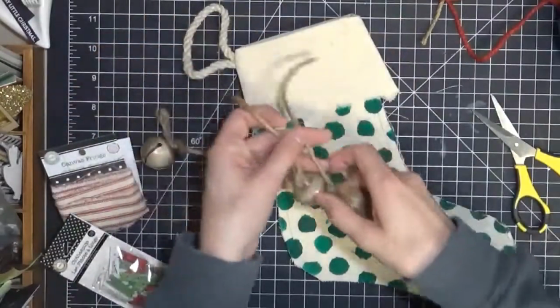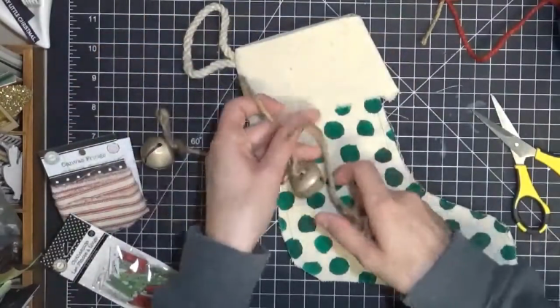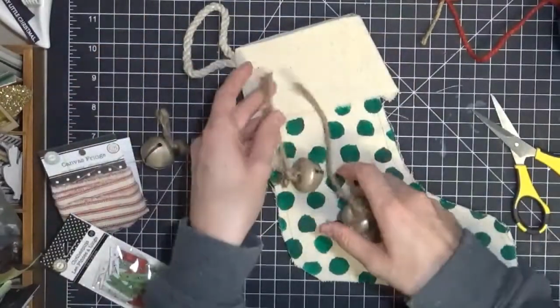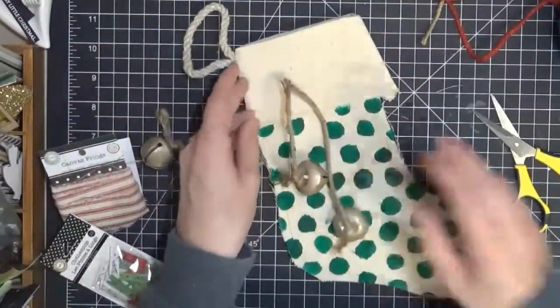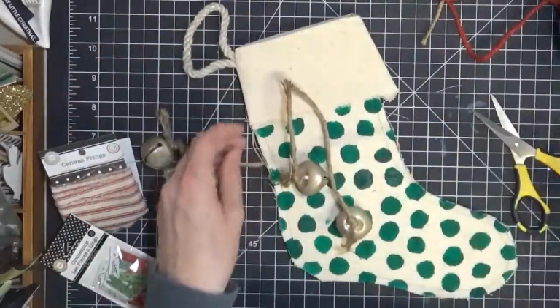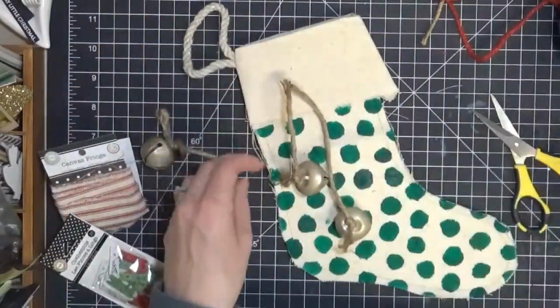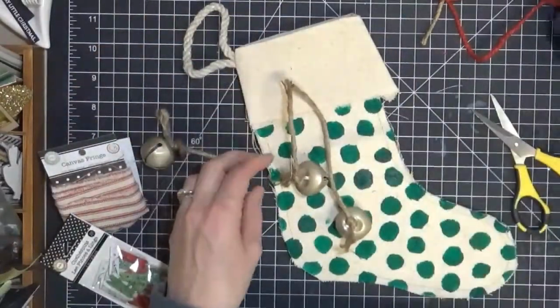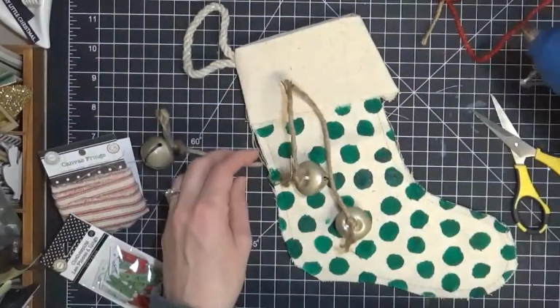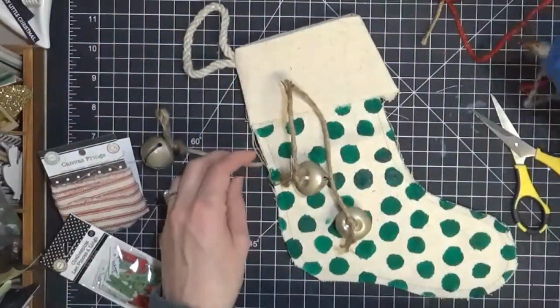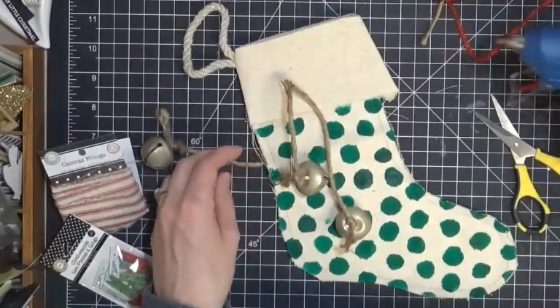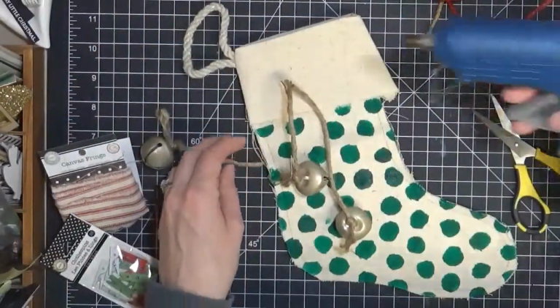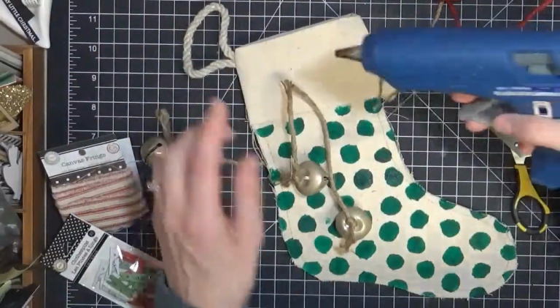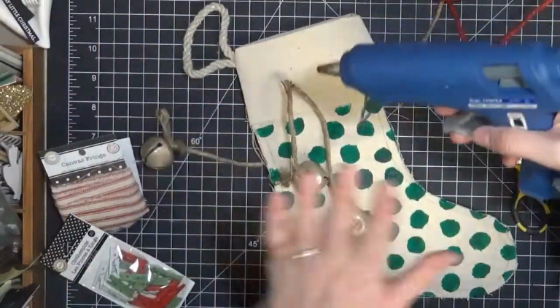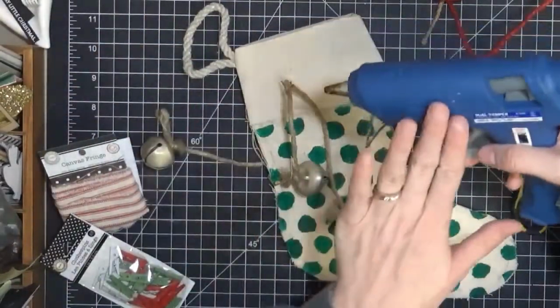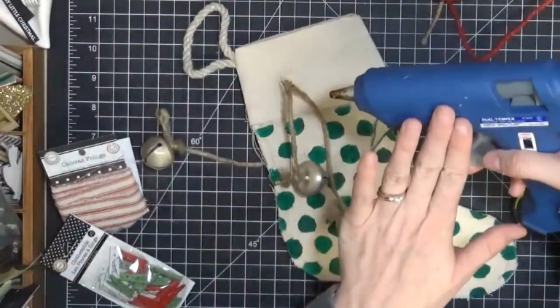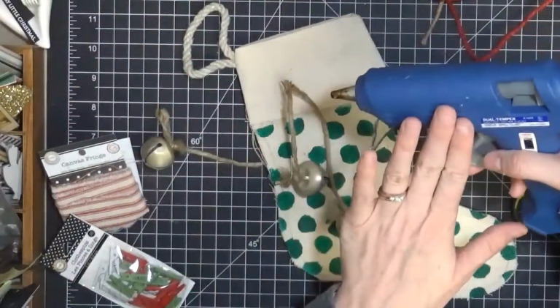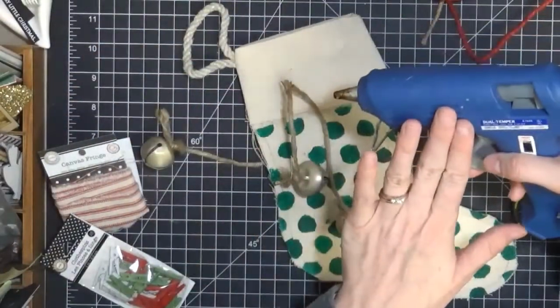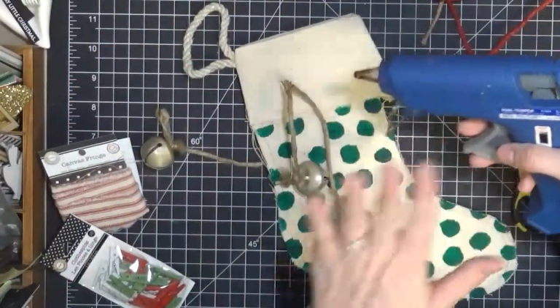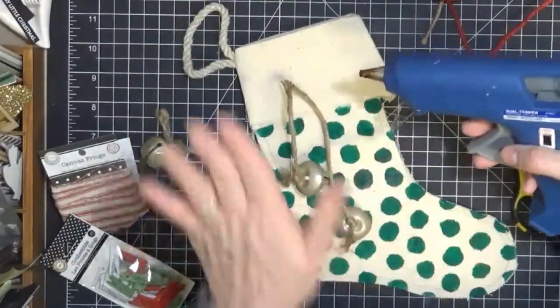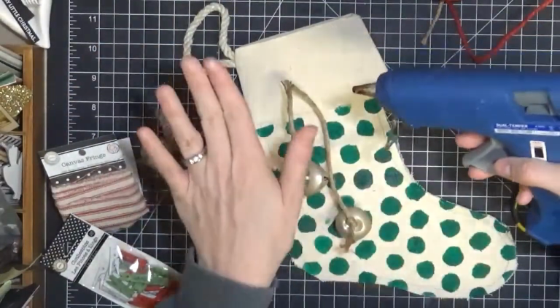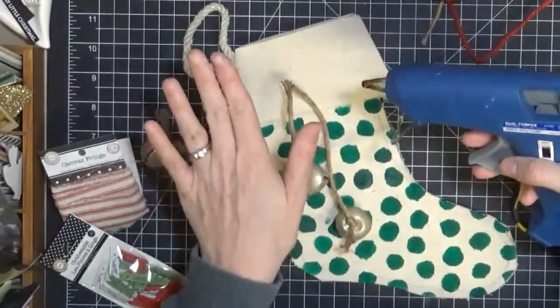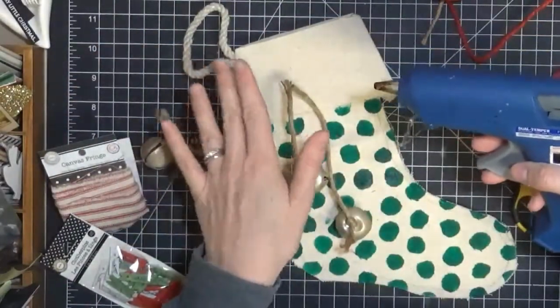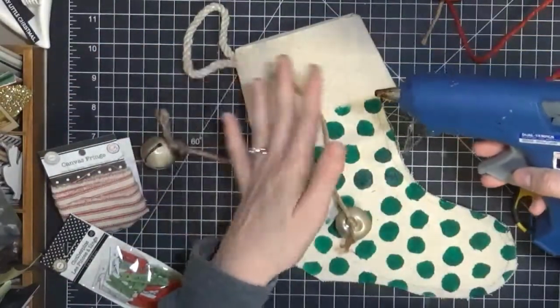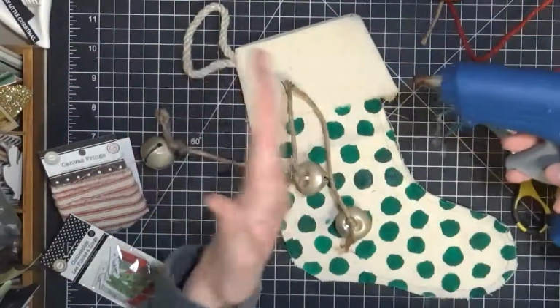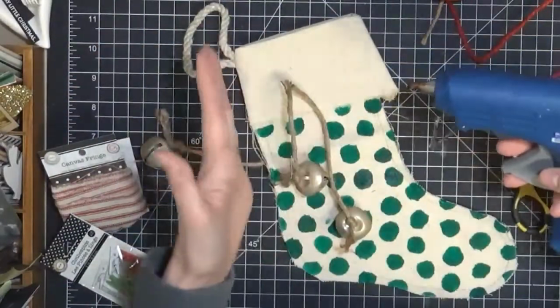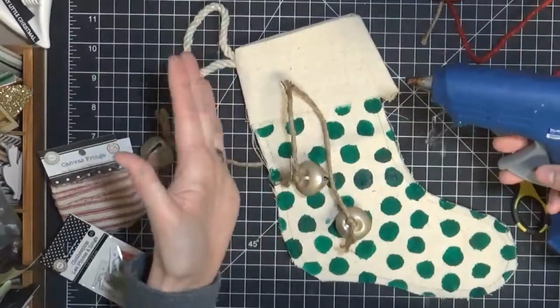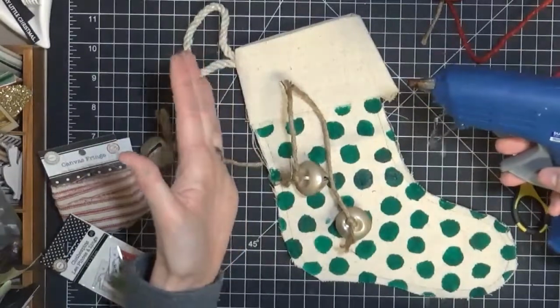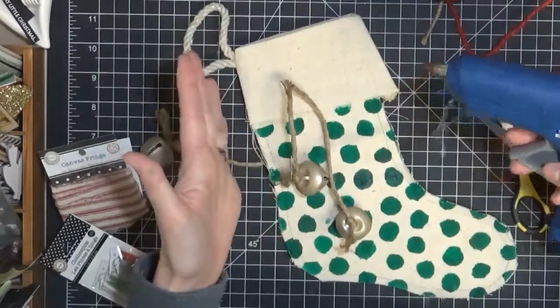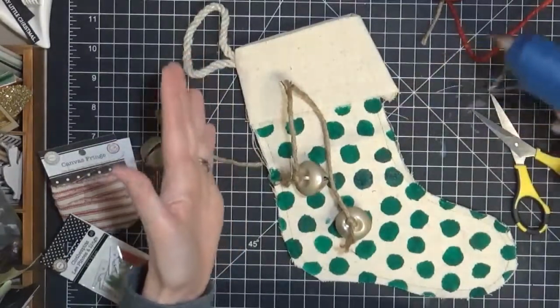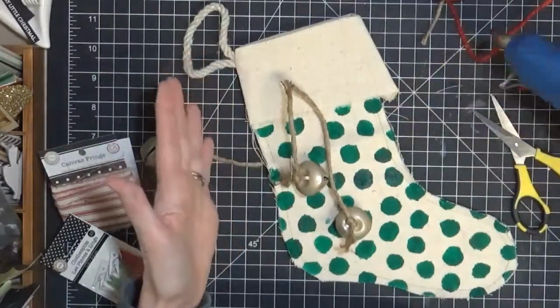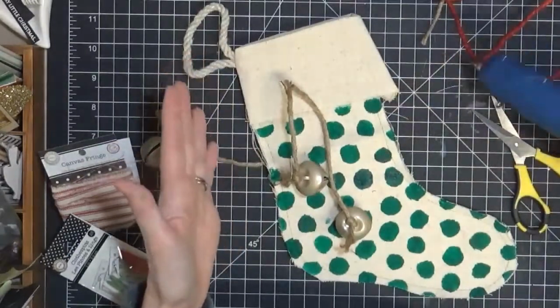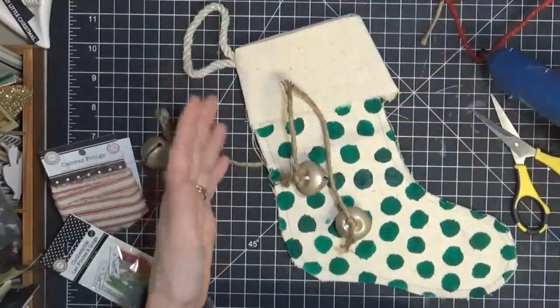I'm going to take my glue gun now, add some glue, and just glue on these embellishments.